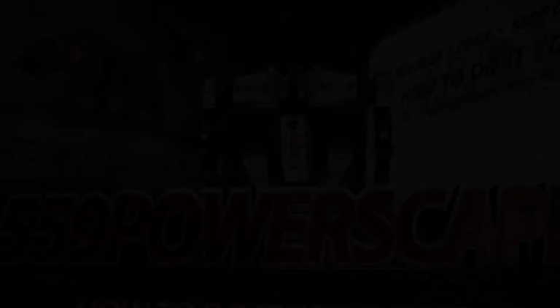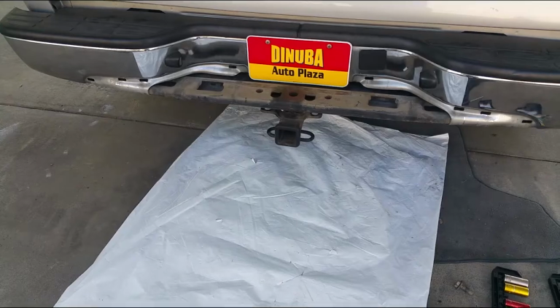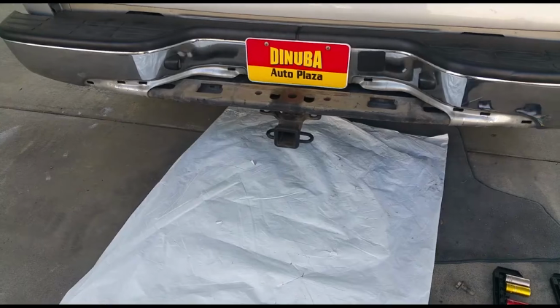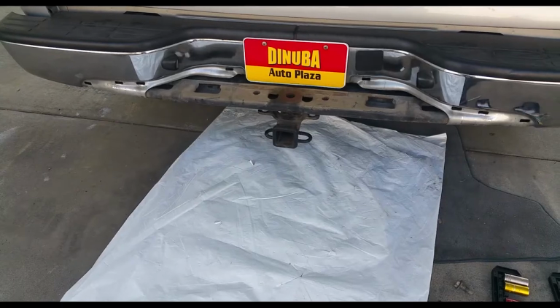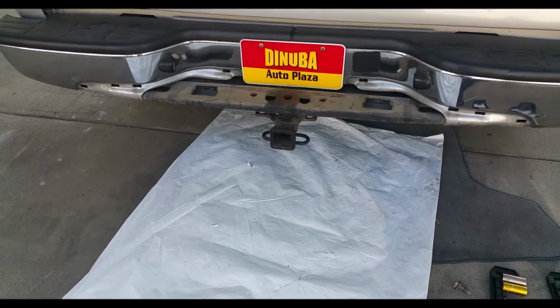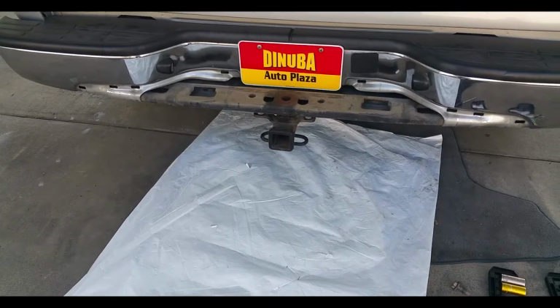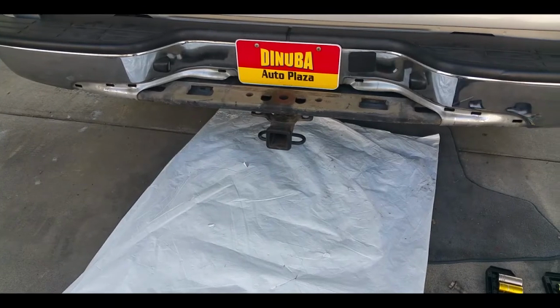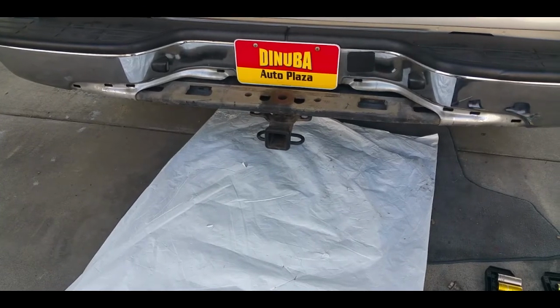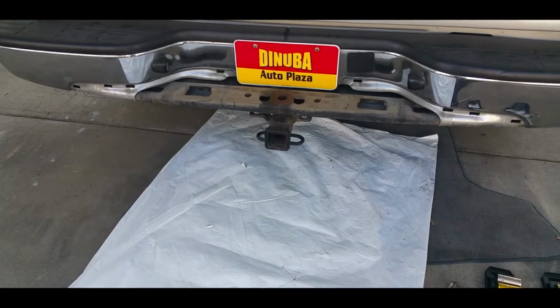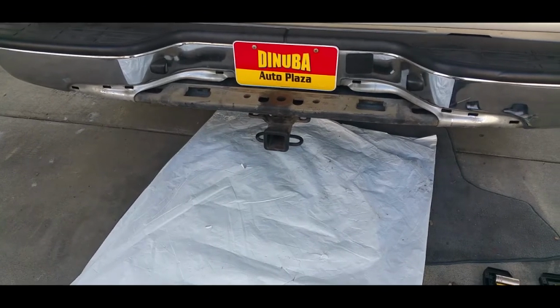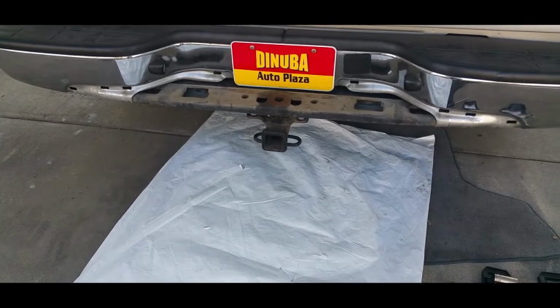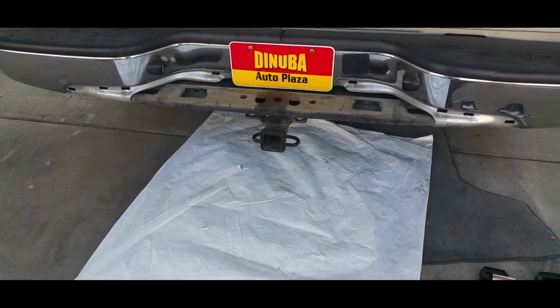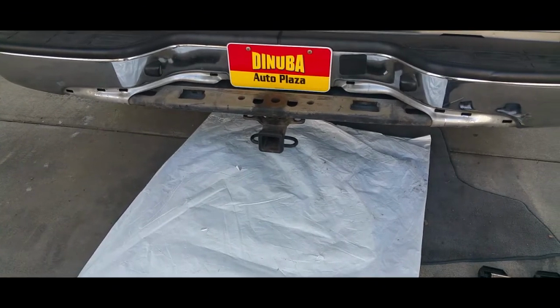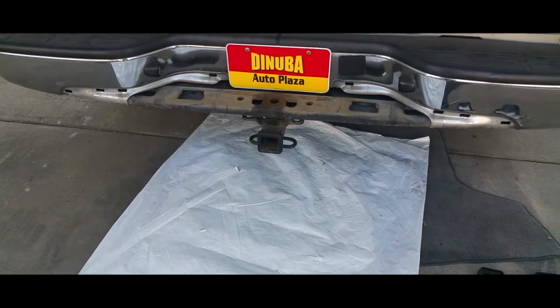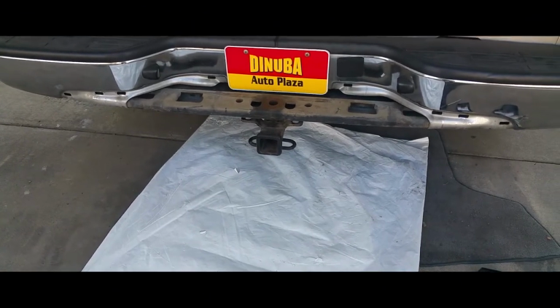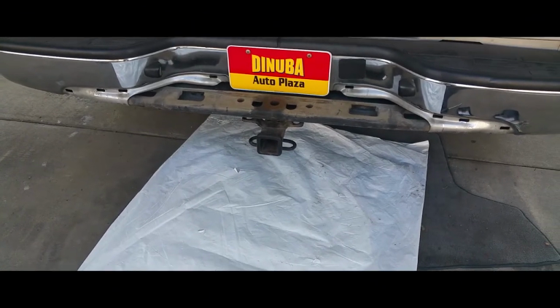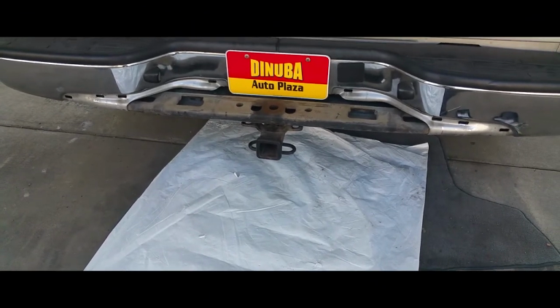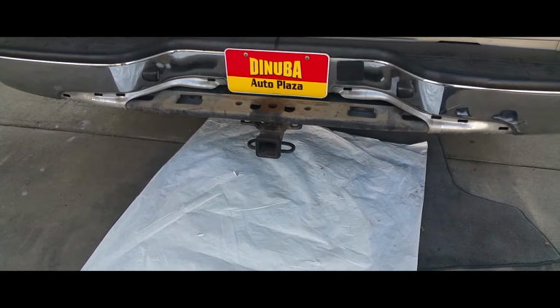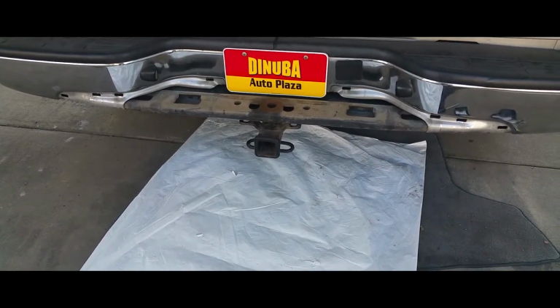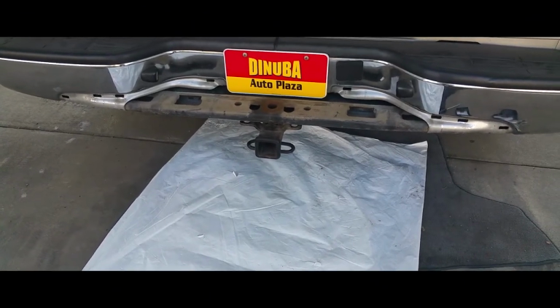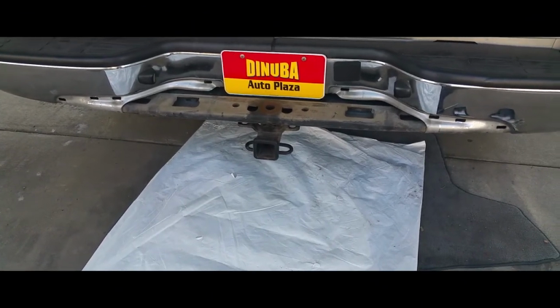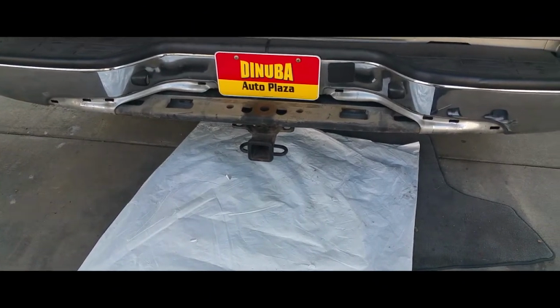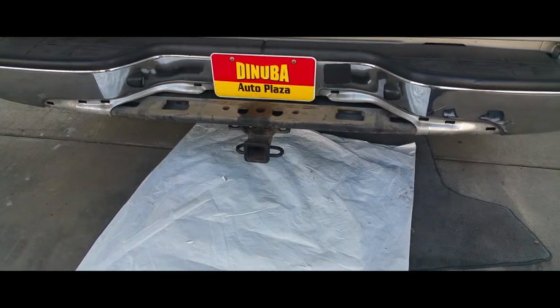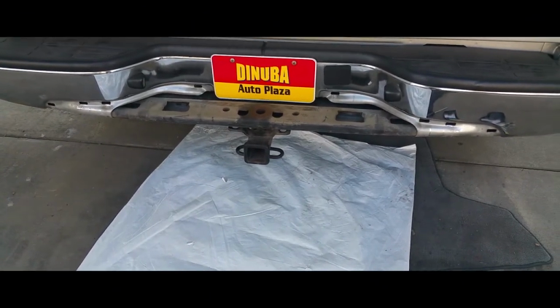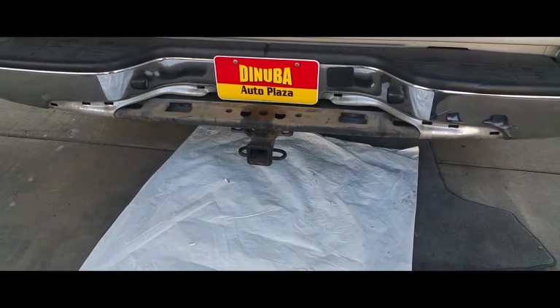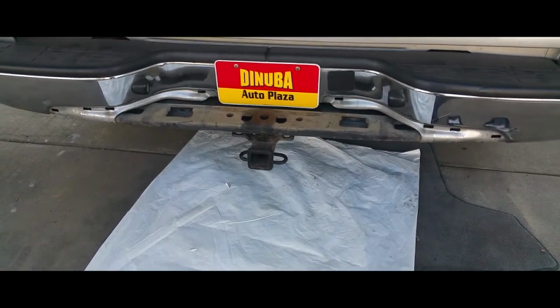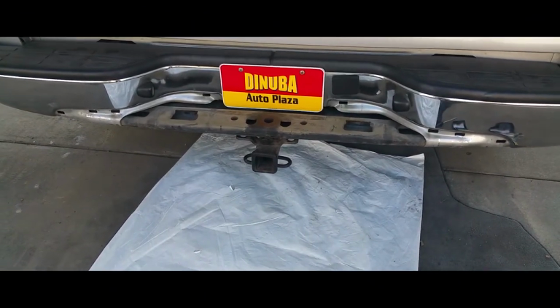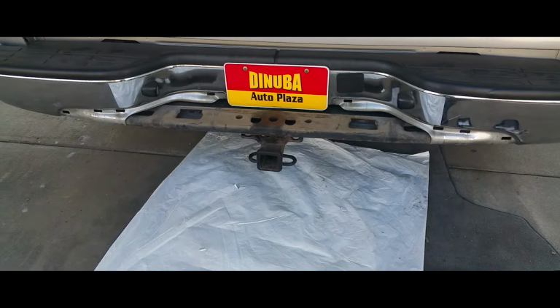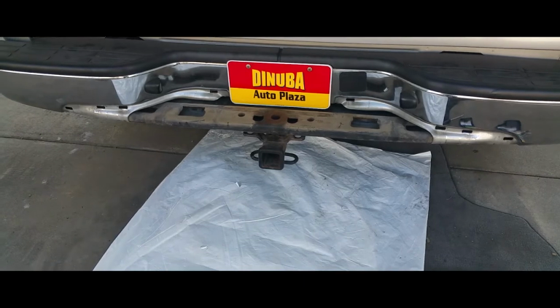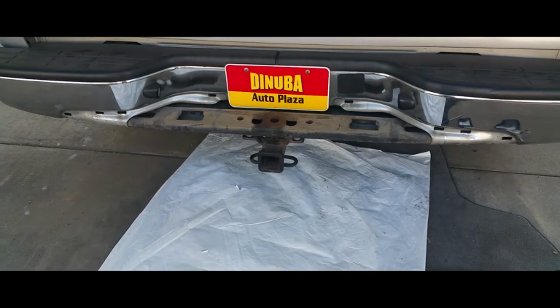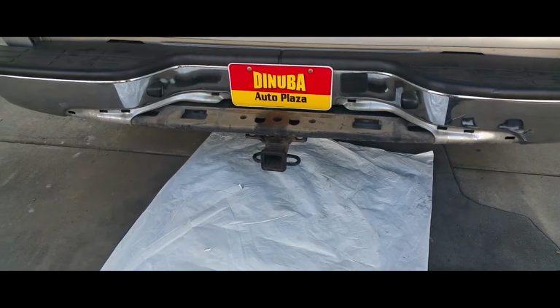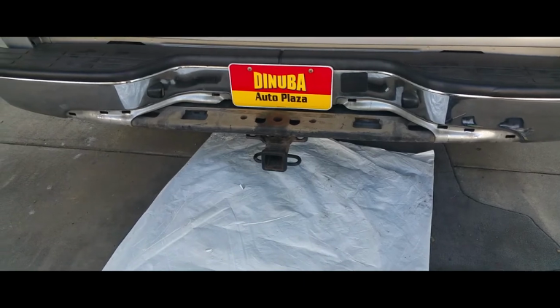Hello YouTube, today I'm going to show you how to remove a tow hitch from a 2004 Chevy Silverado.